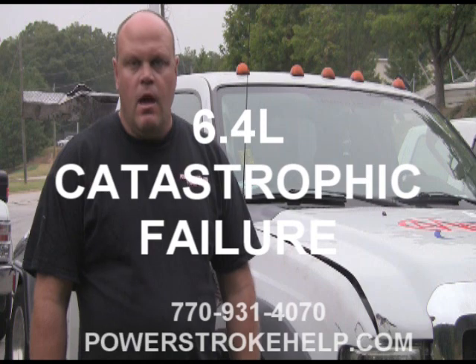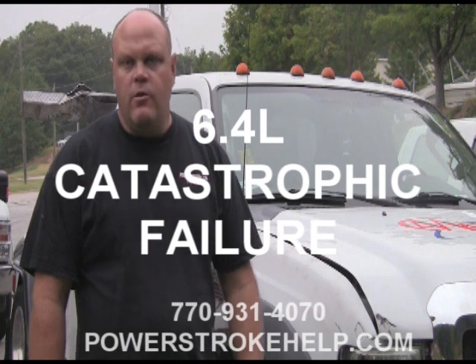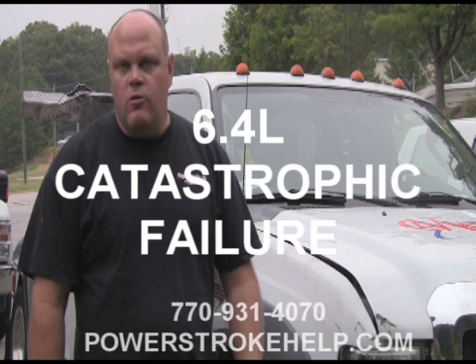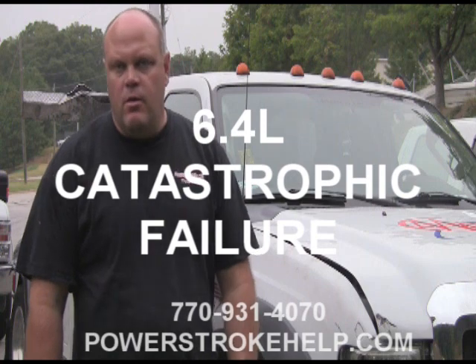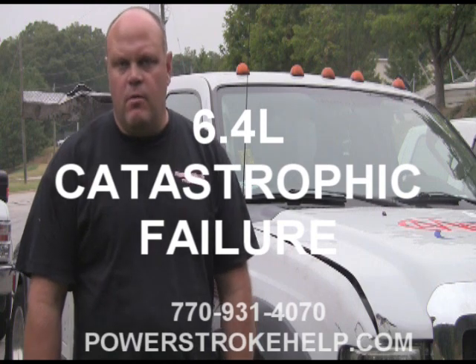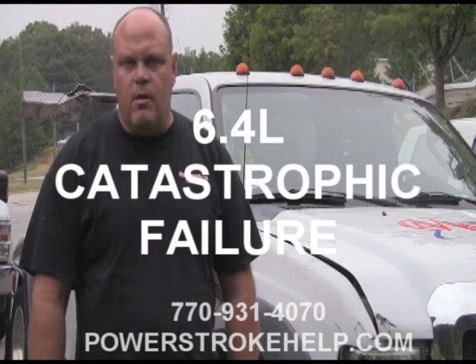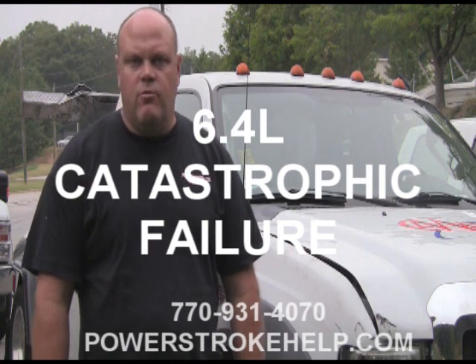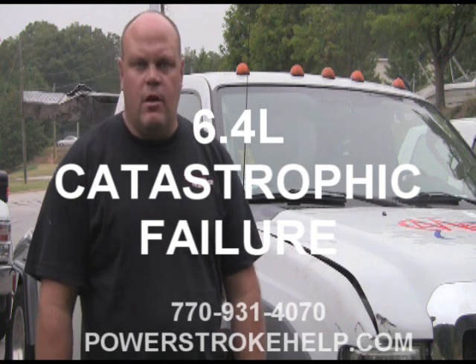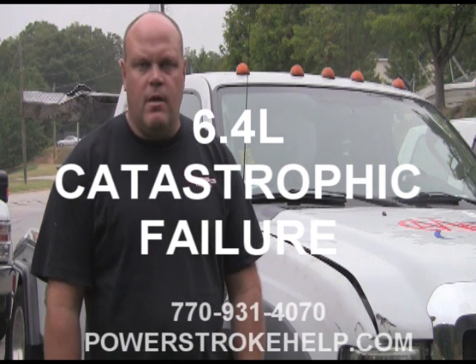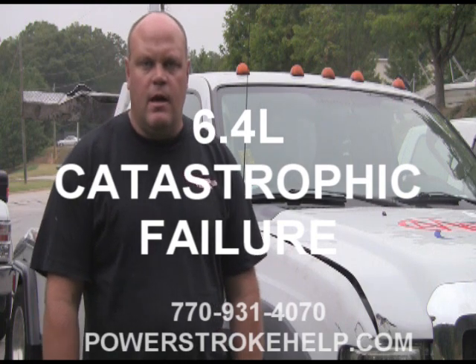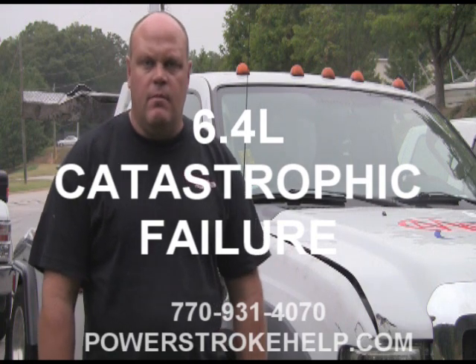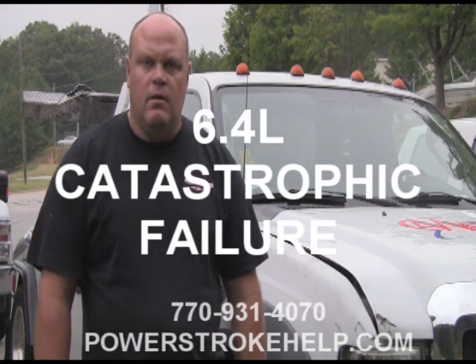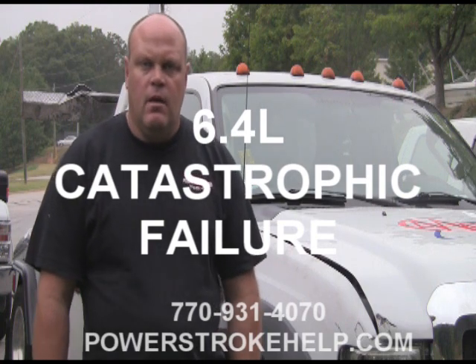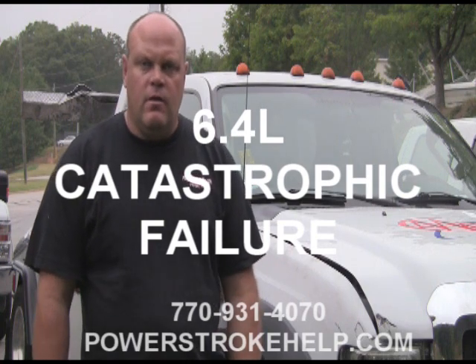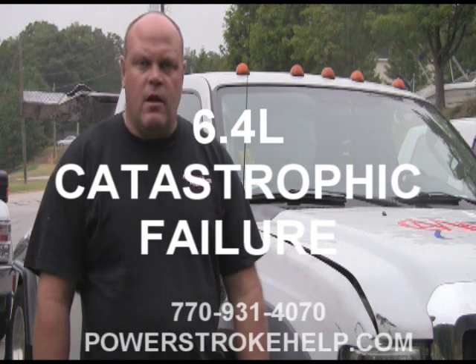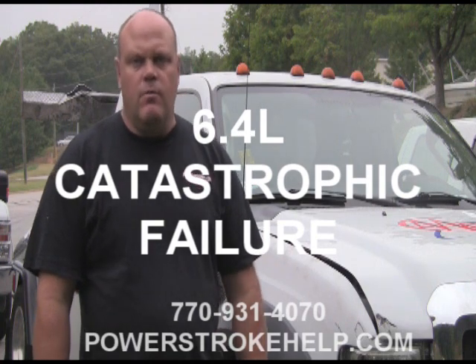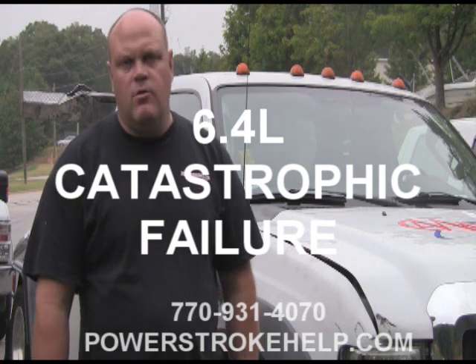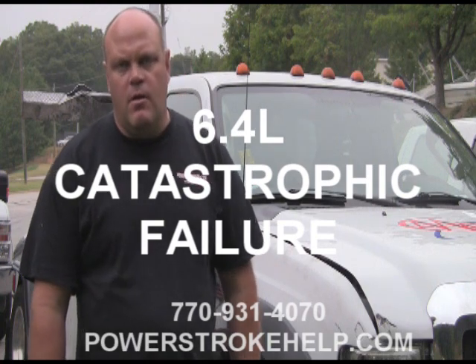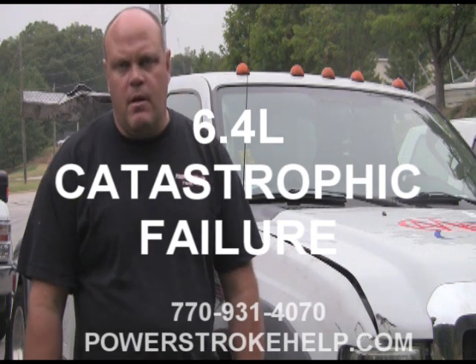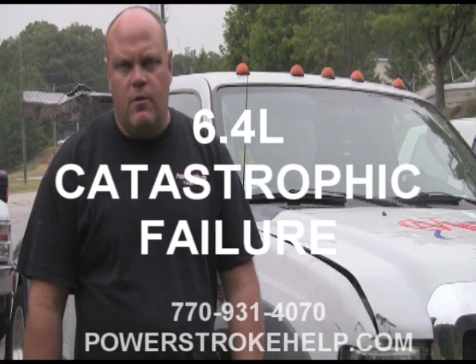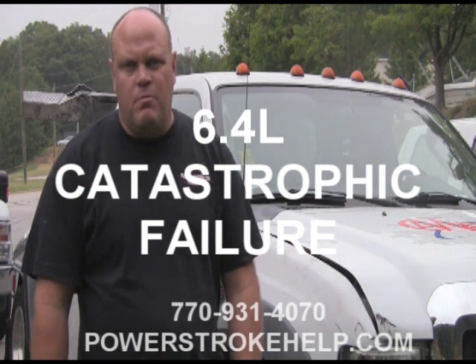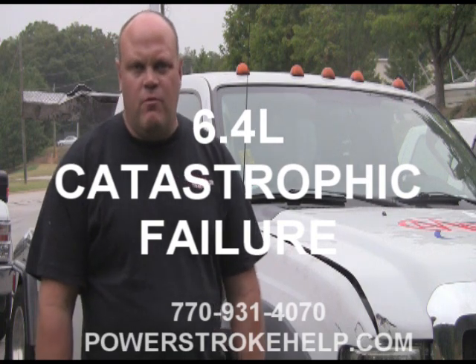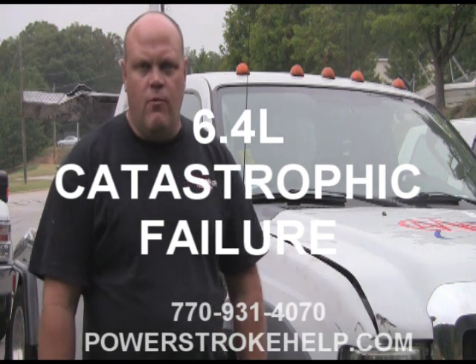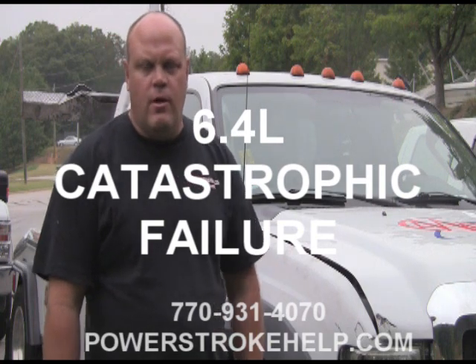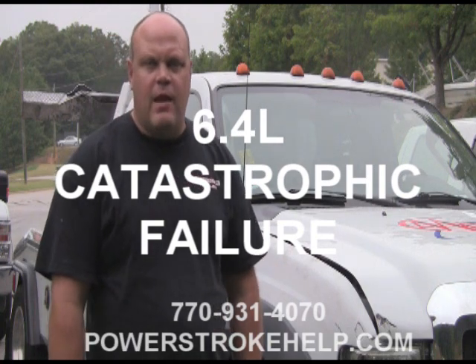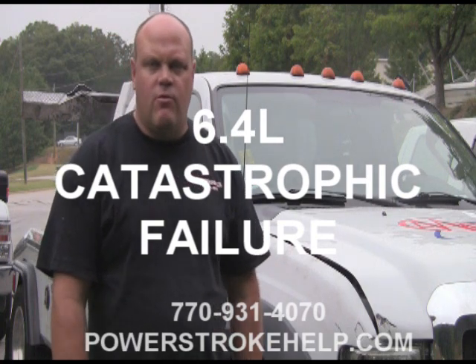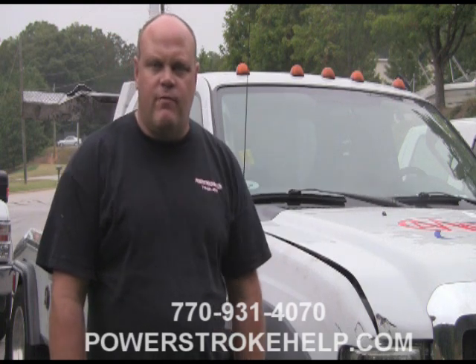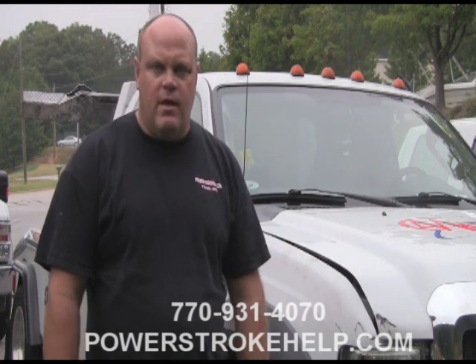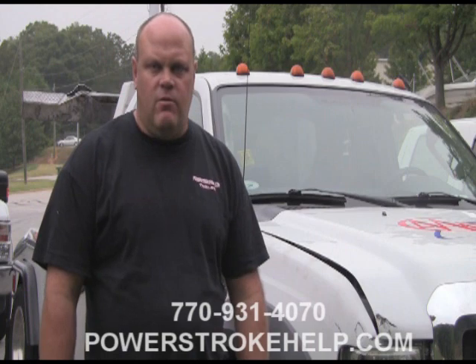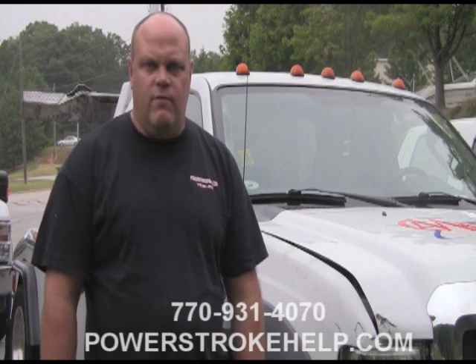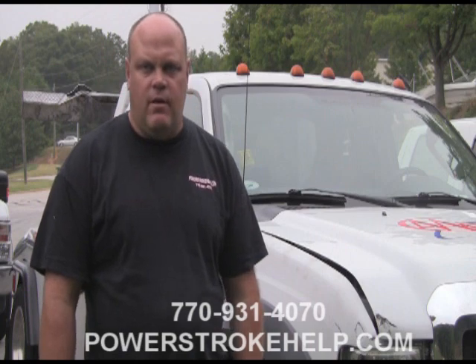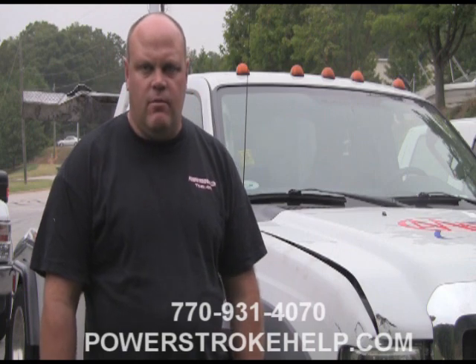Hi, this is Bill here at PowerStrokeHelp.com. In this section, we're going to talk about 6.4 catastrophic engine failures.